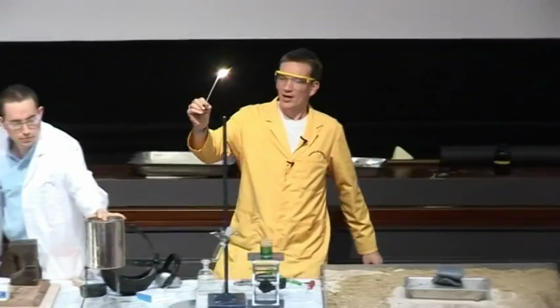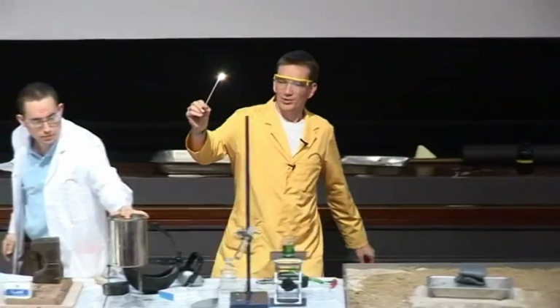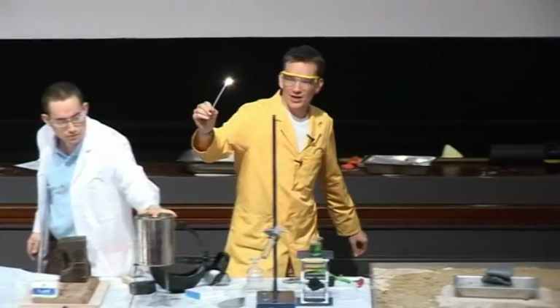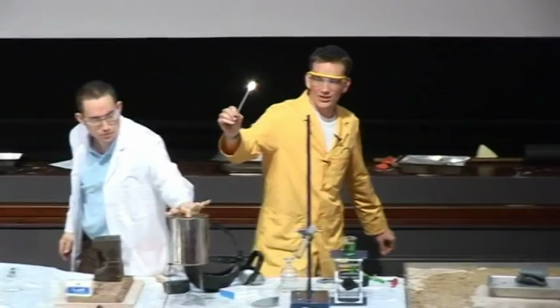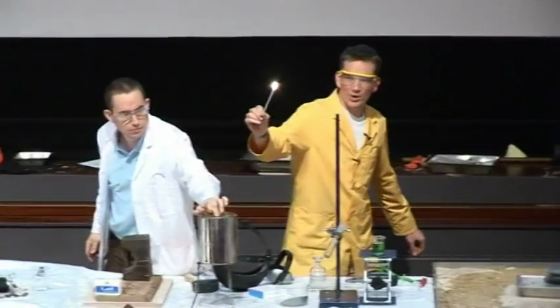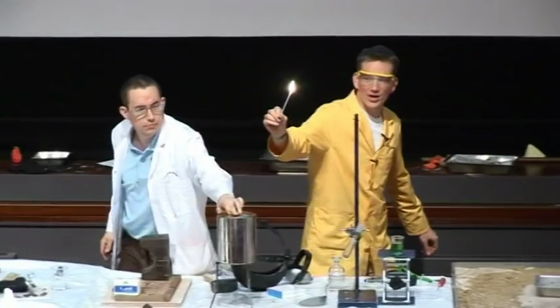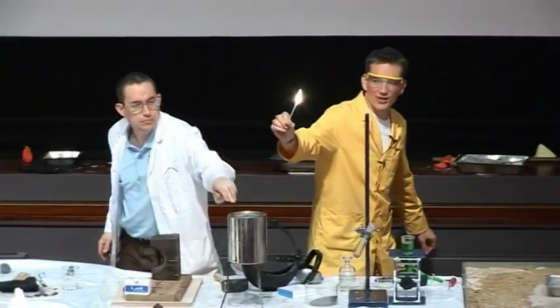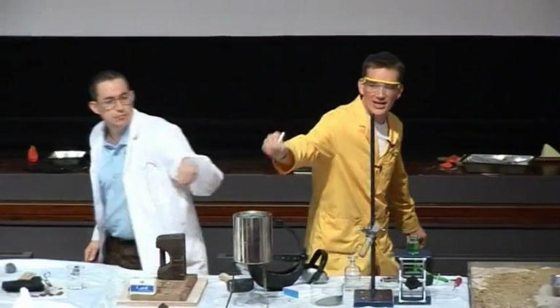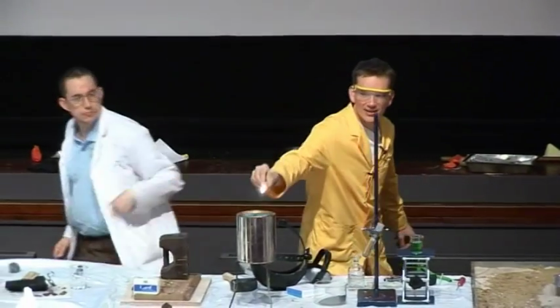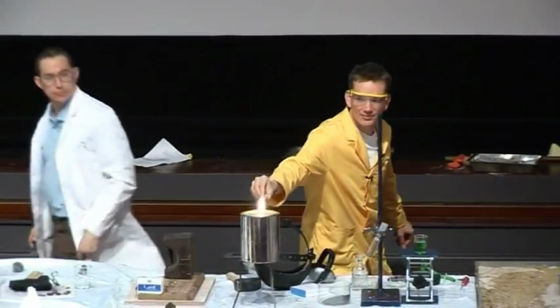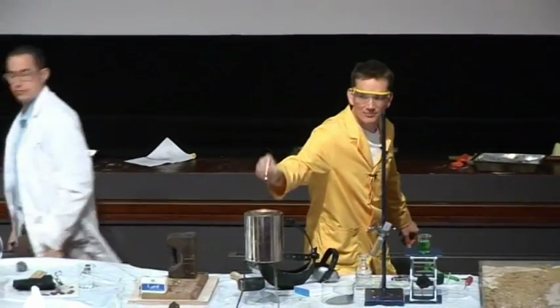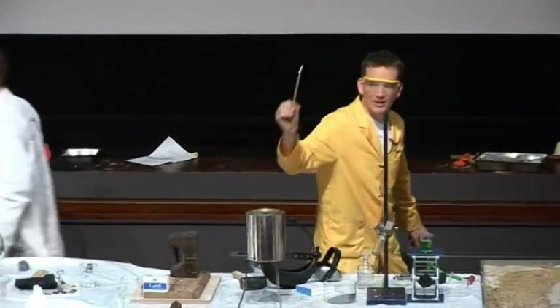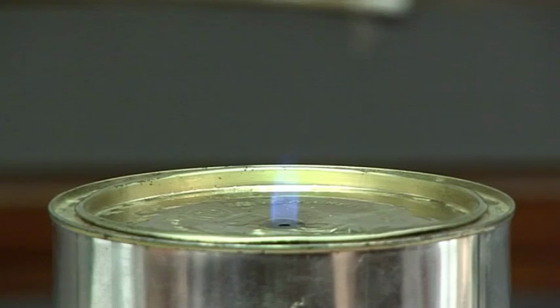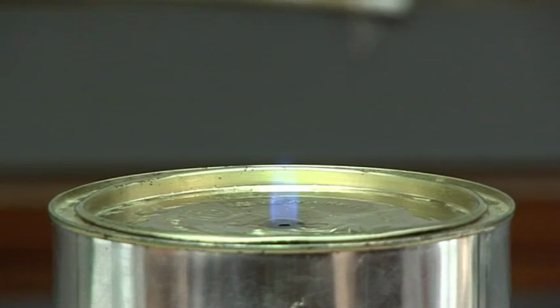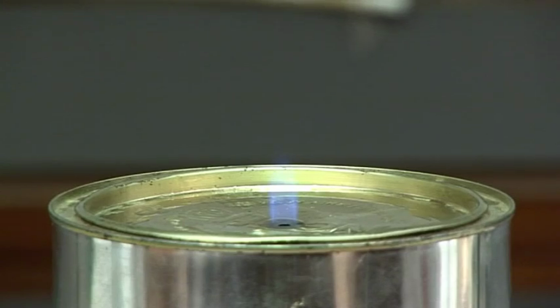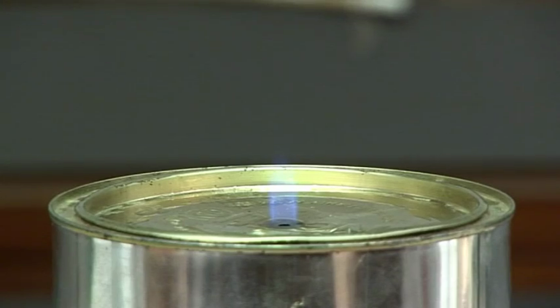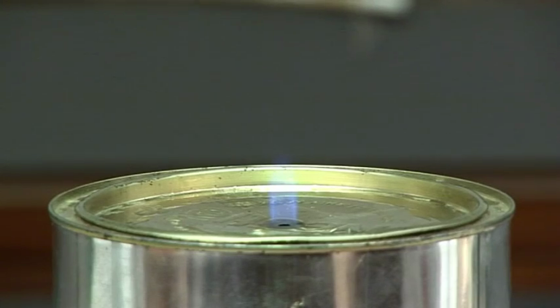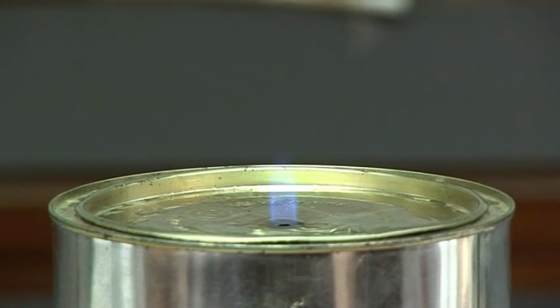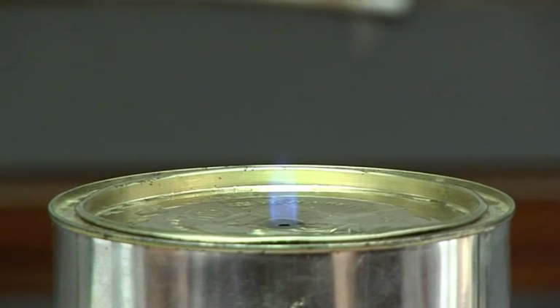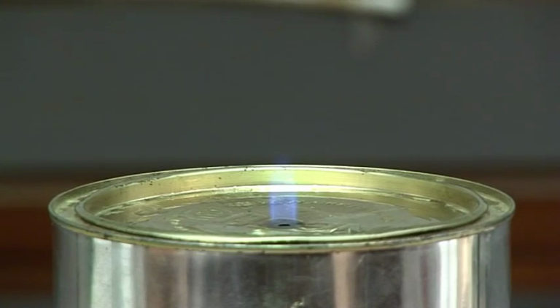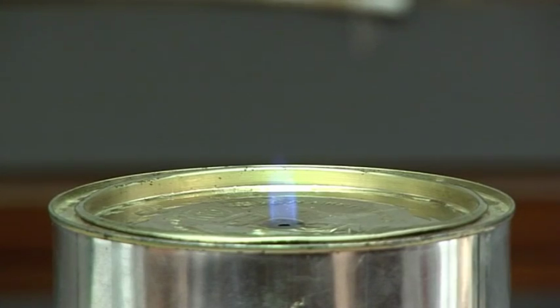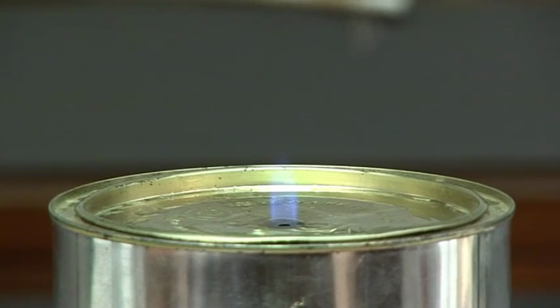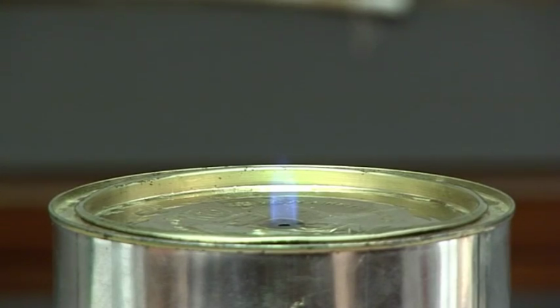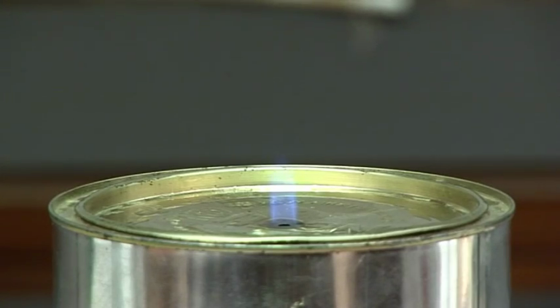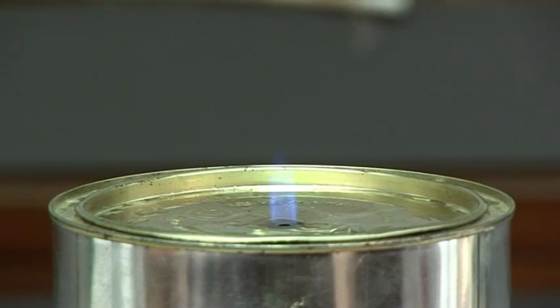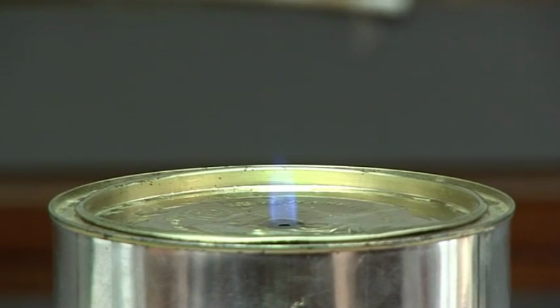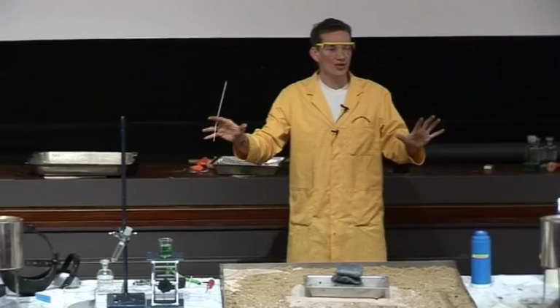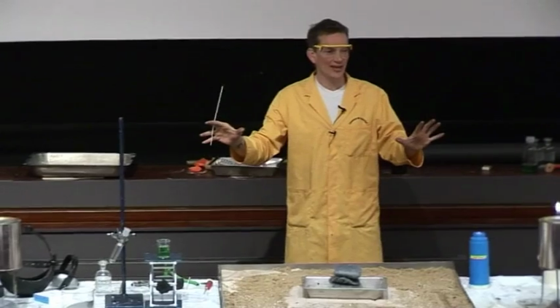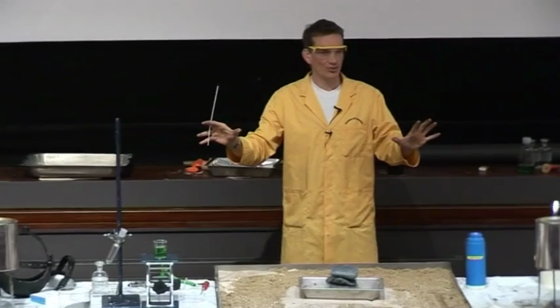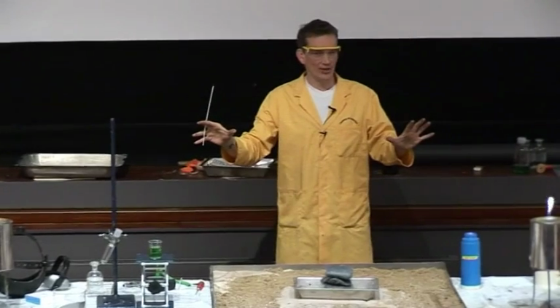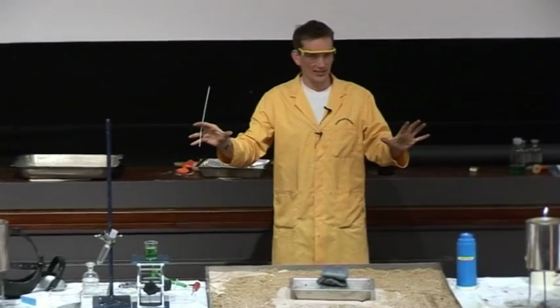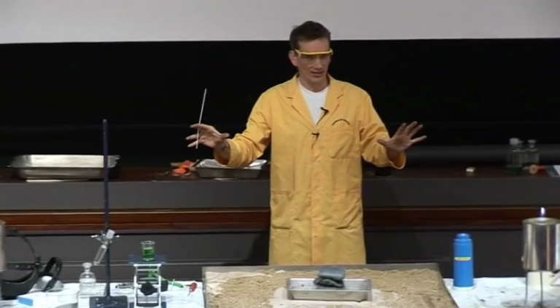I'm going to light this one. There we are — so we have two cans burning now.